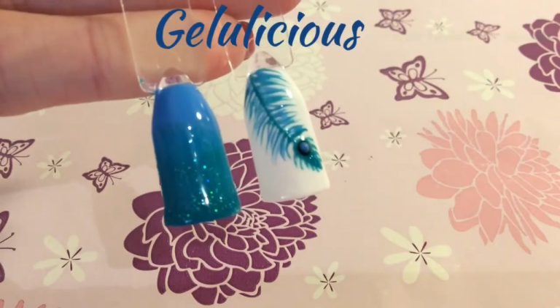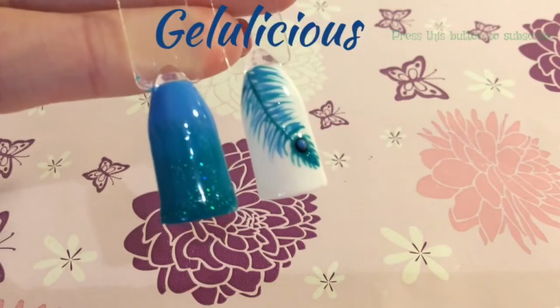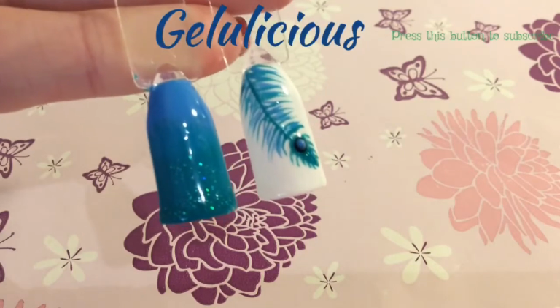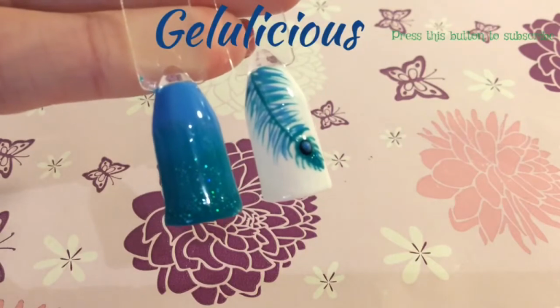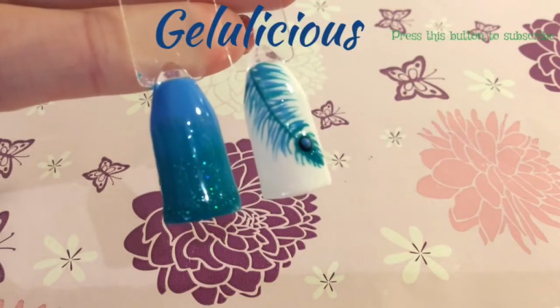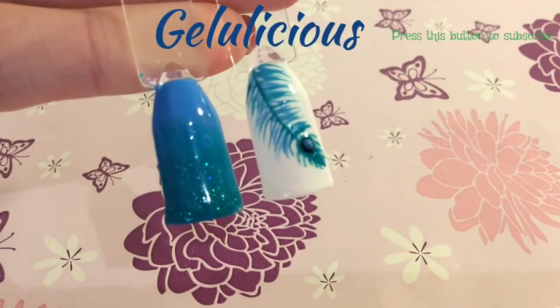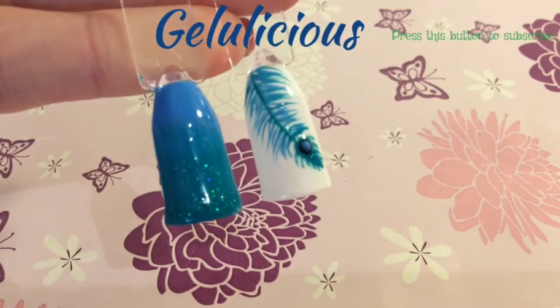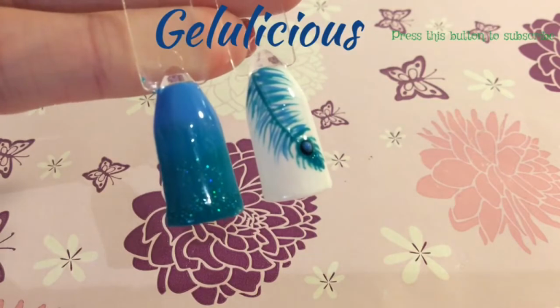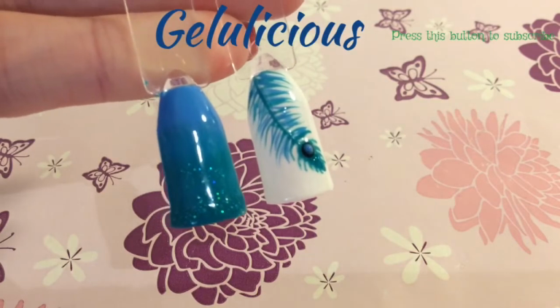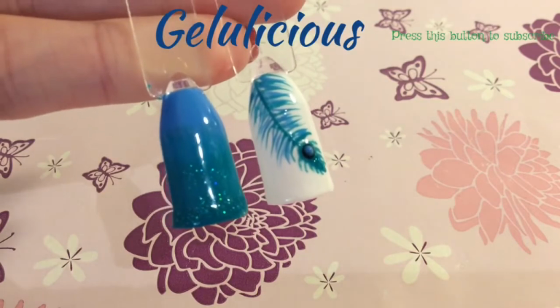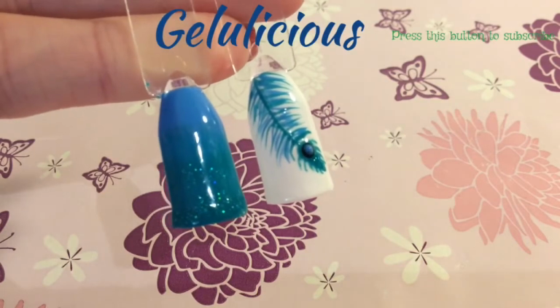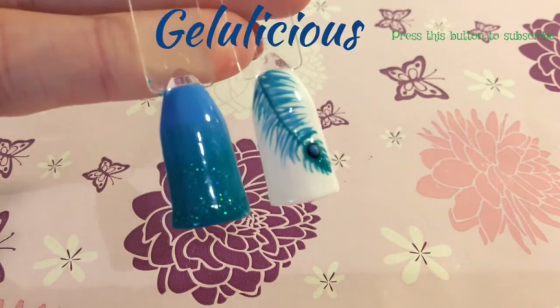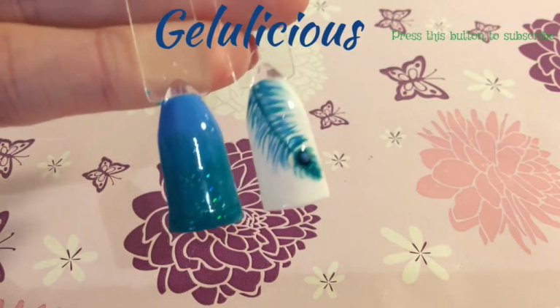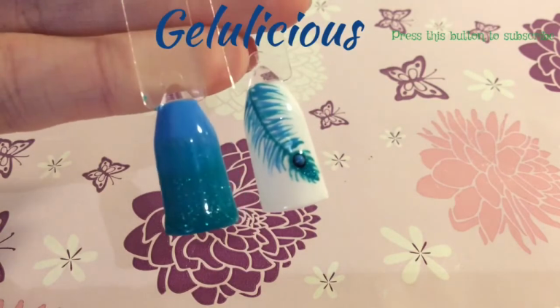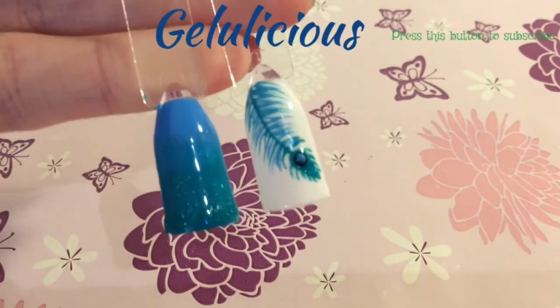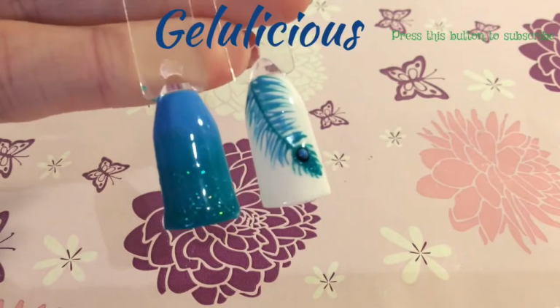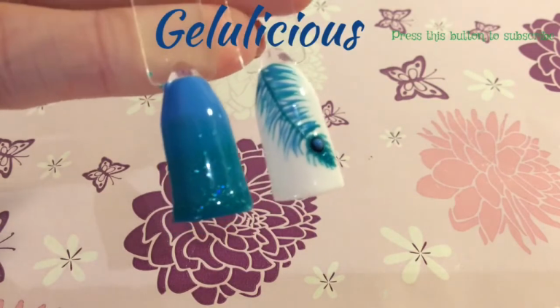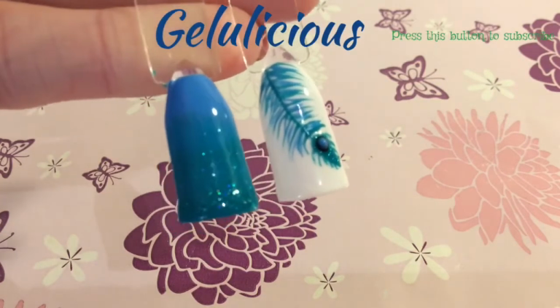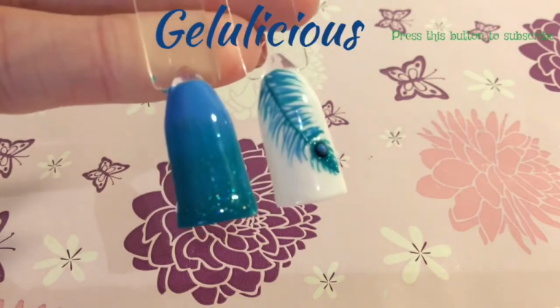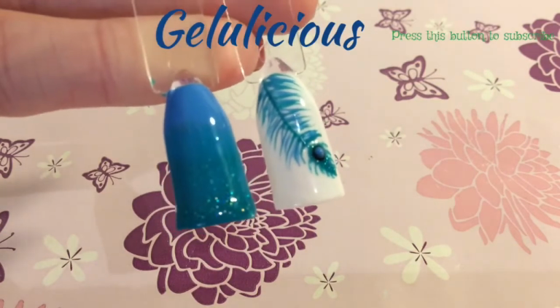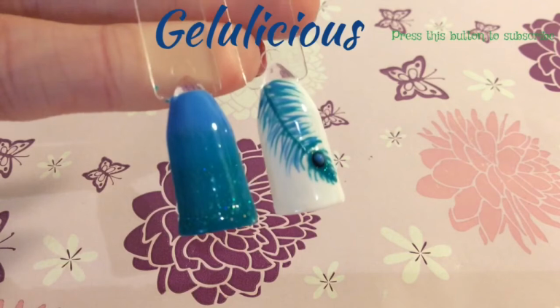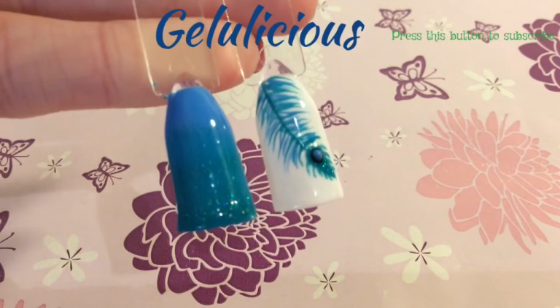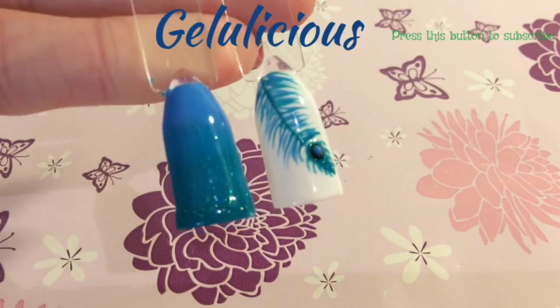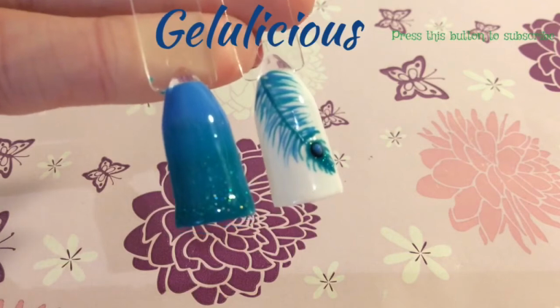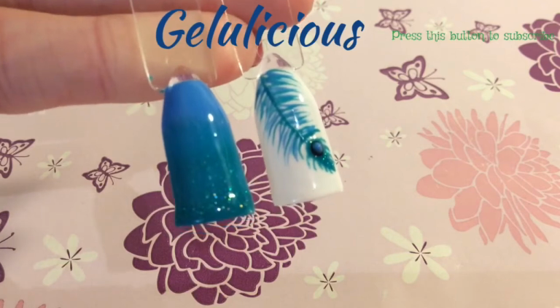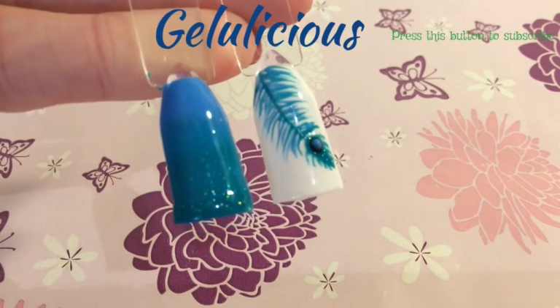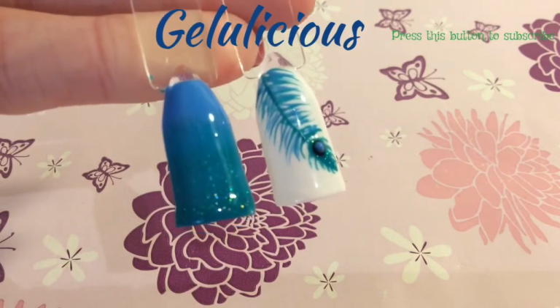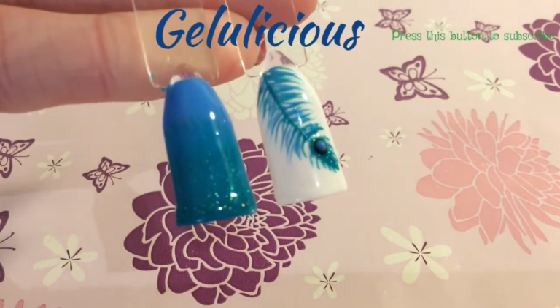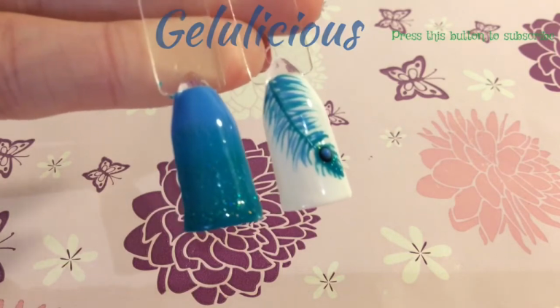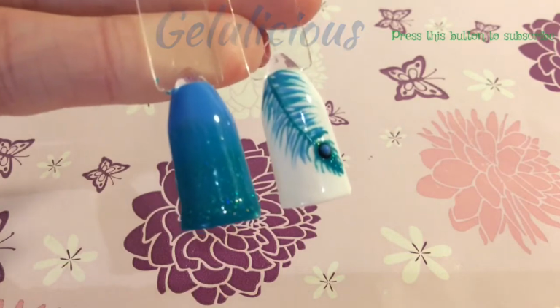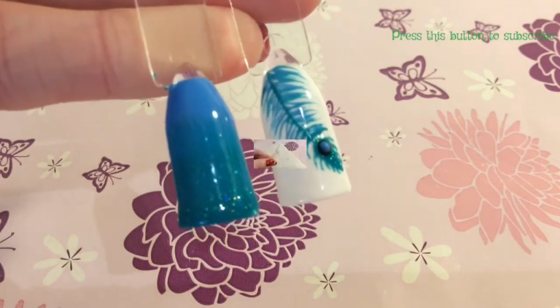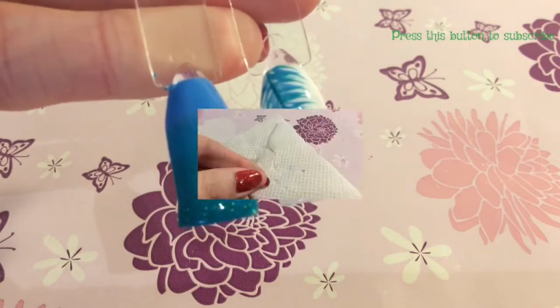Welcome back to my channel Jennylicious. I'm going to show you how you can achieve this peacock look on your nails today.